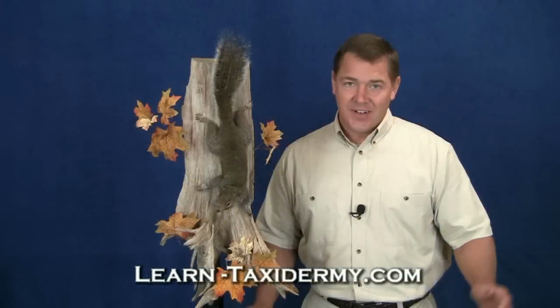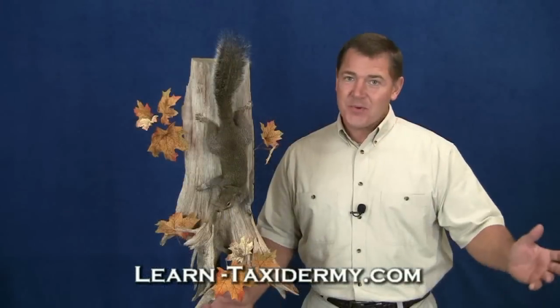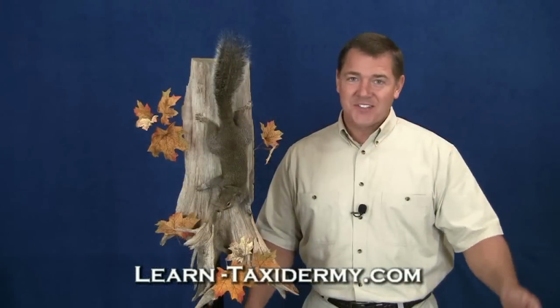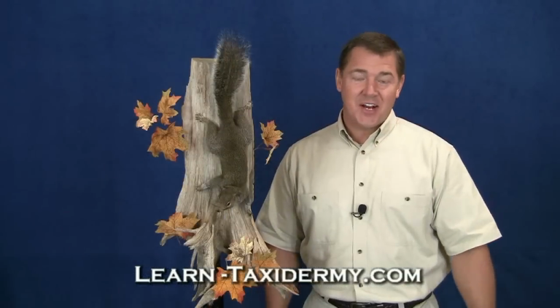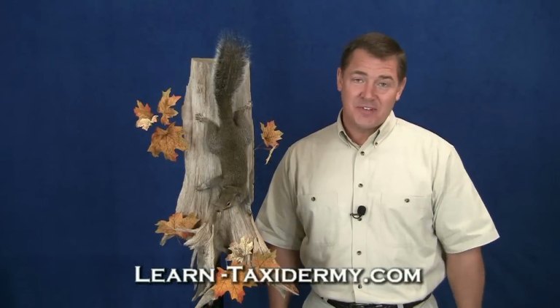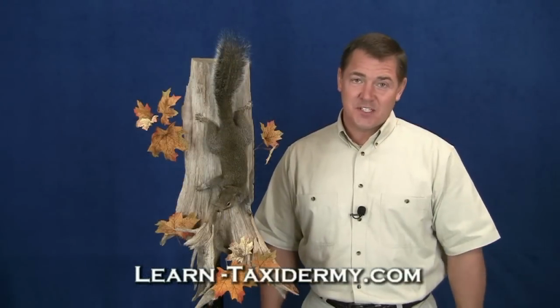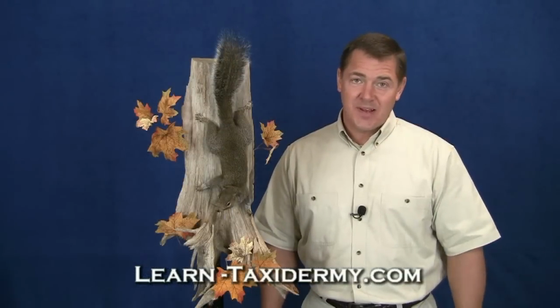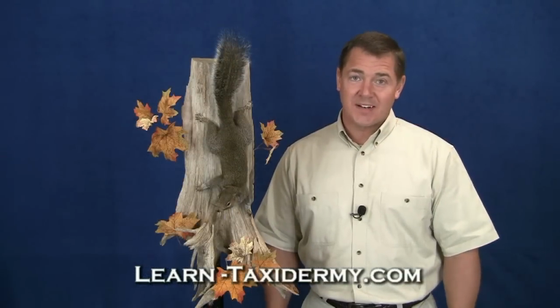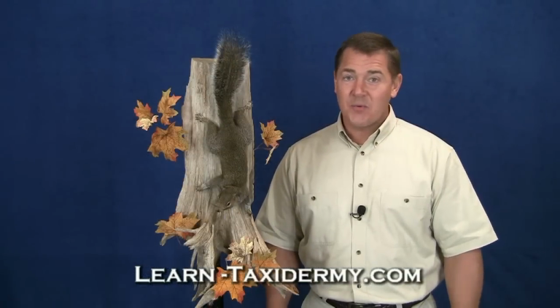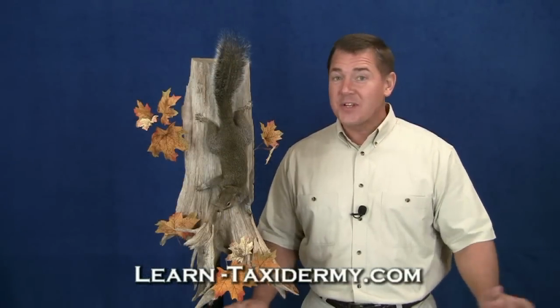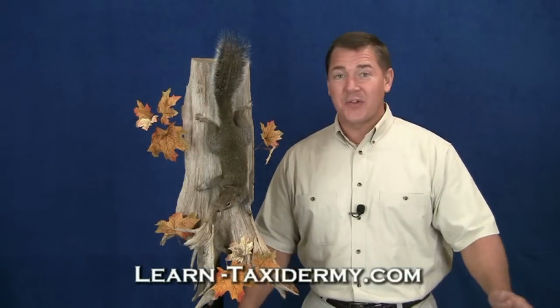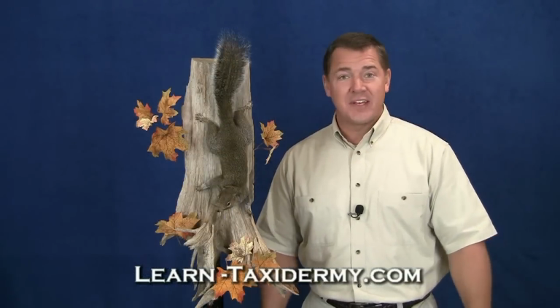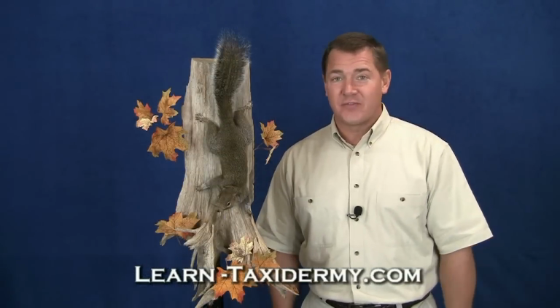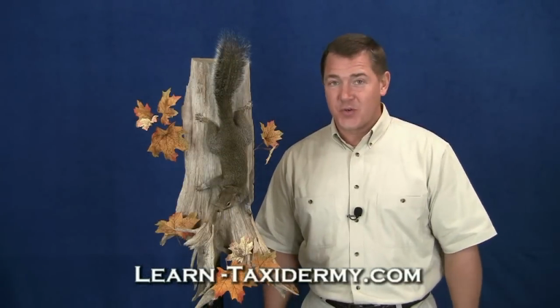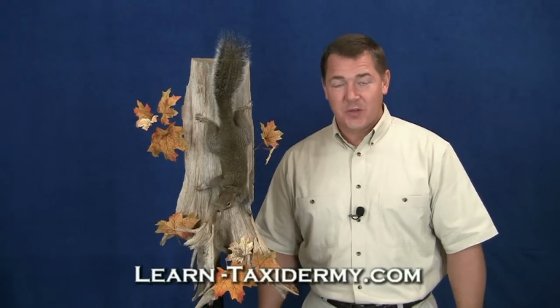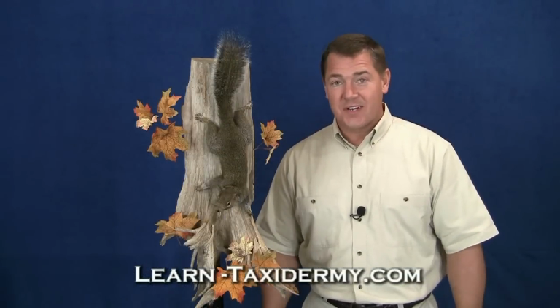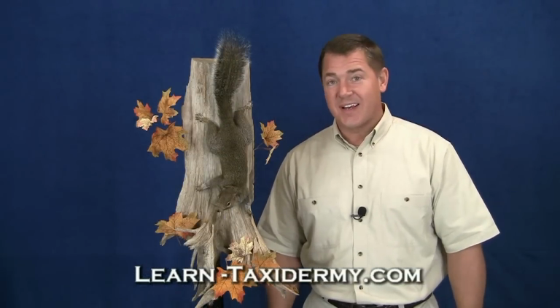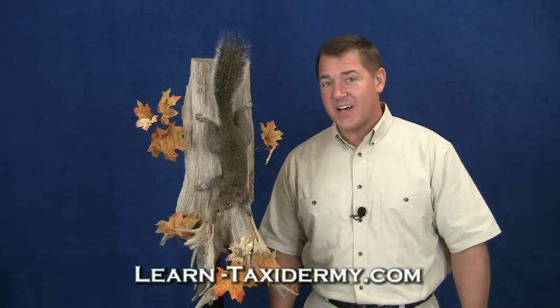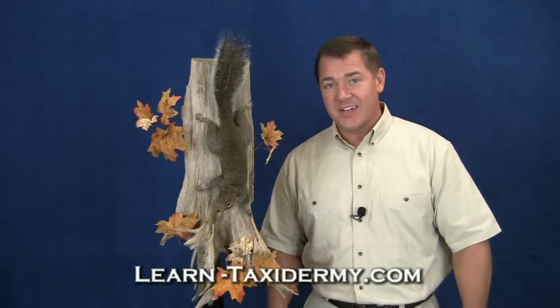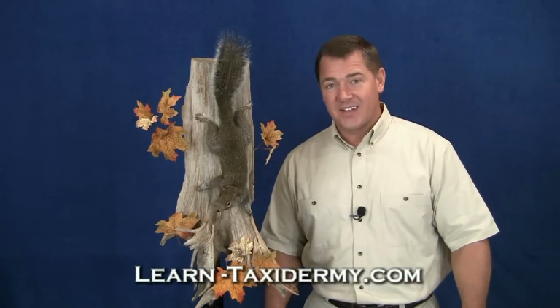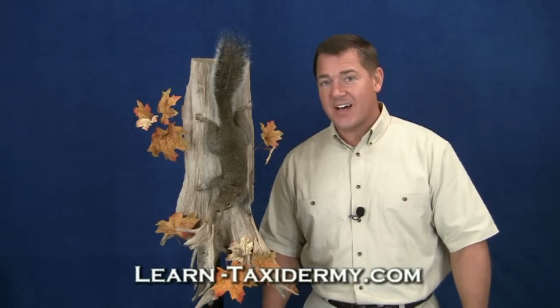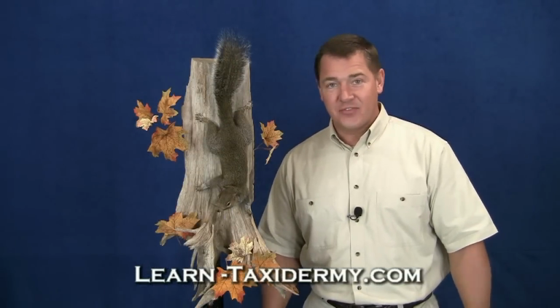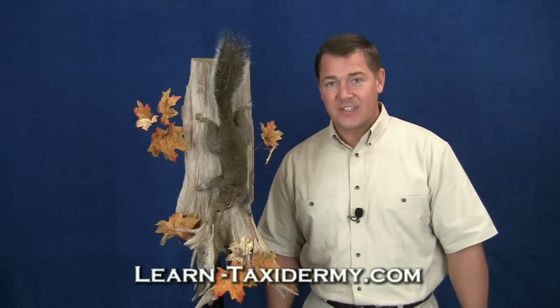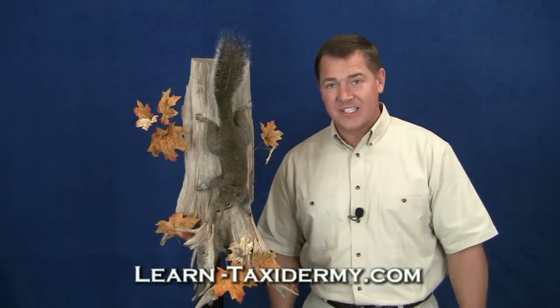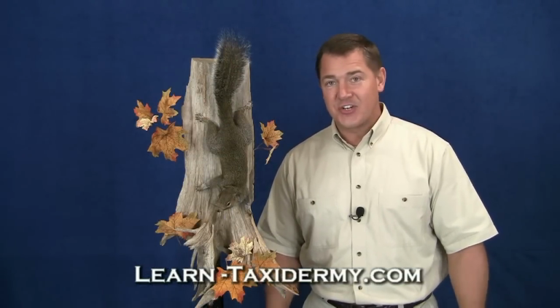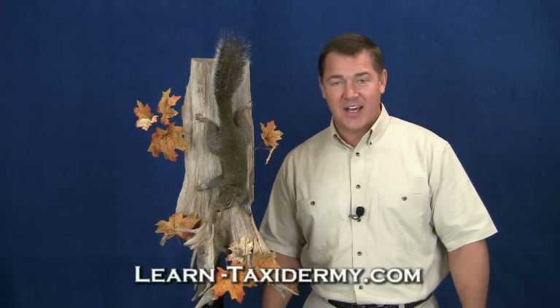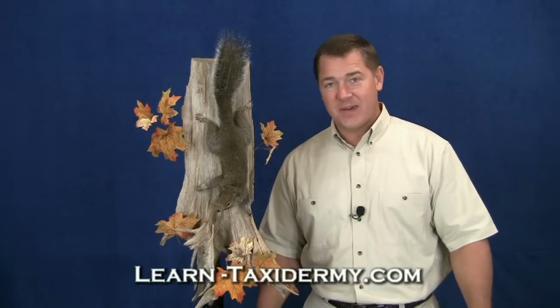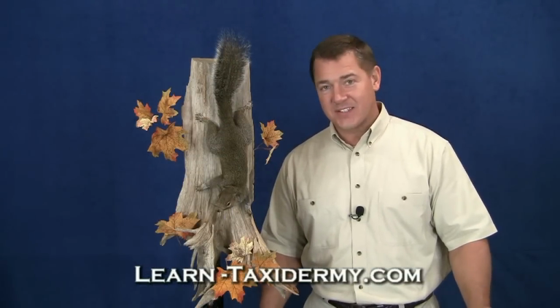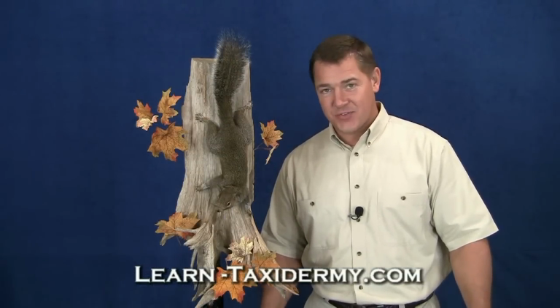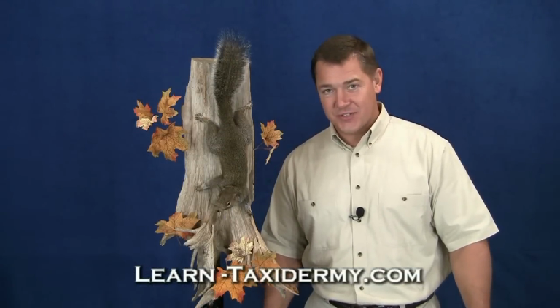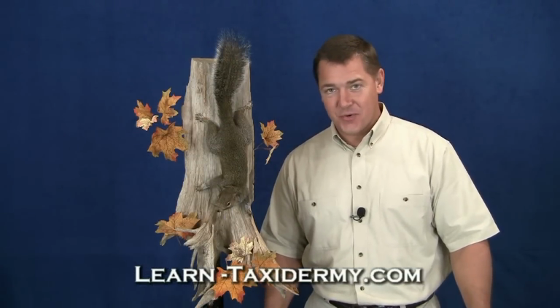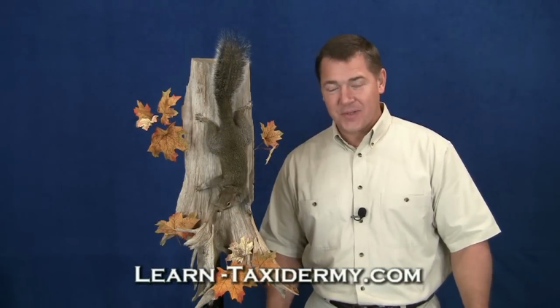Now we can see our finished mount. I really want to thank you for joining me today. I've had a lot of fun teaching you how to mount this gray squirrel.